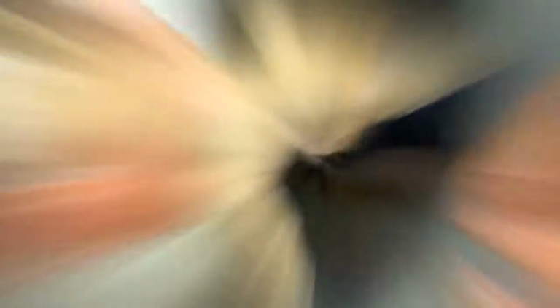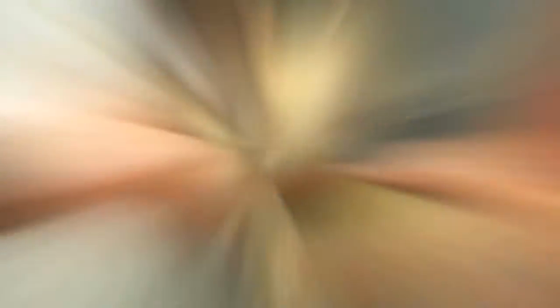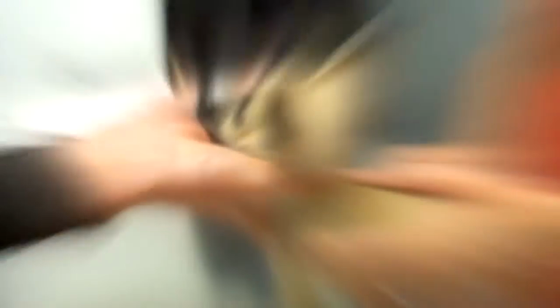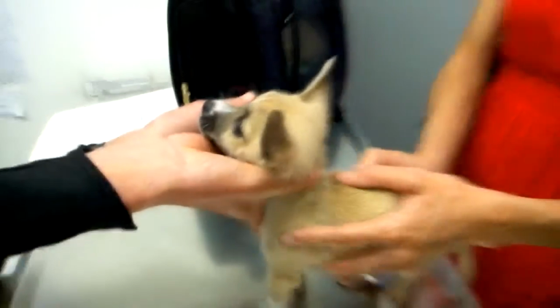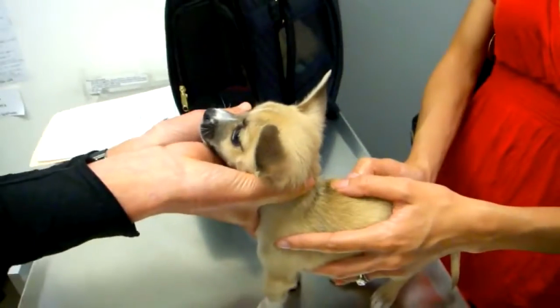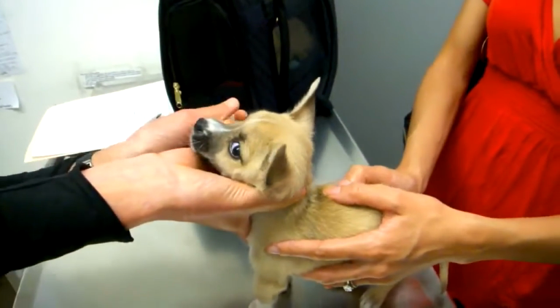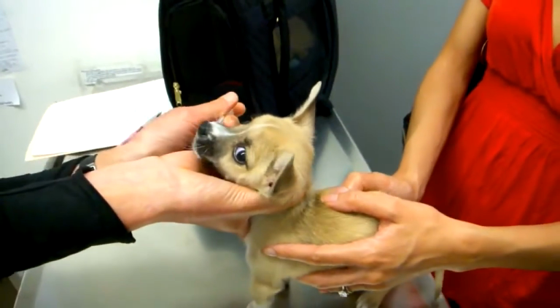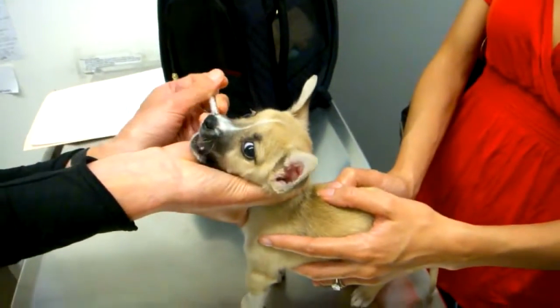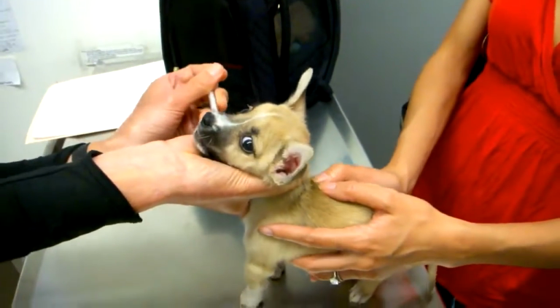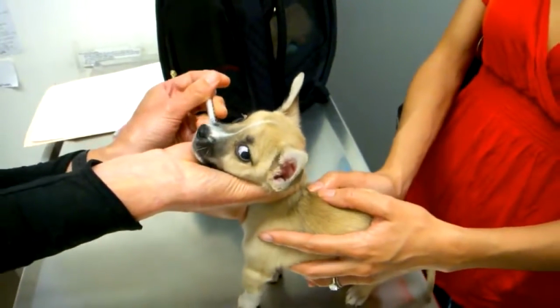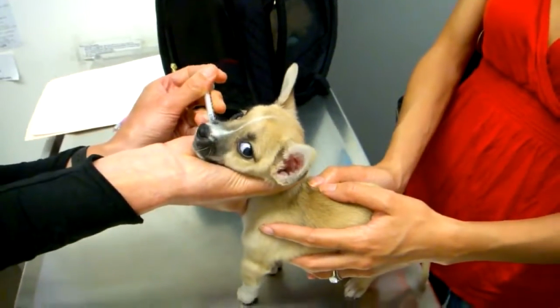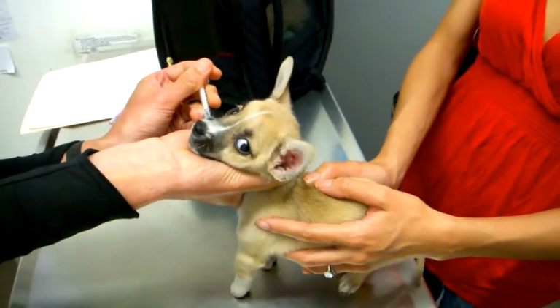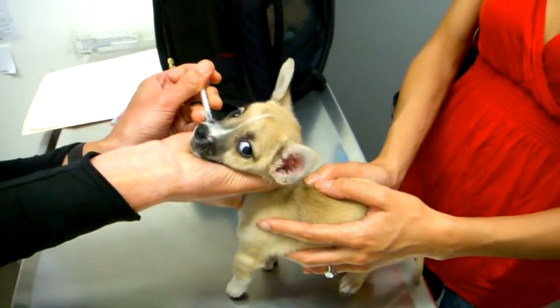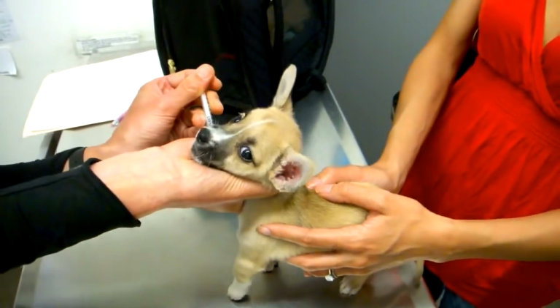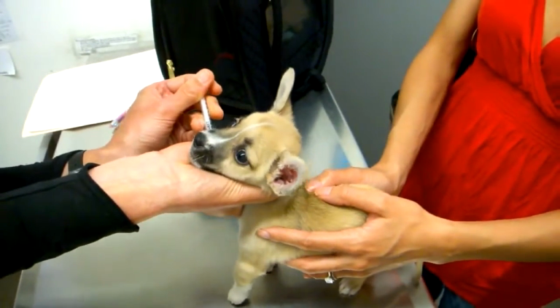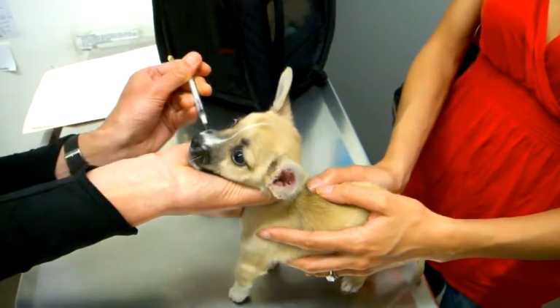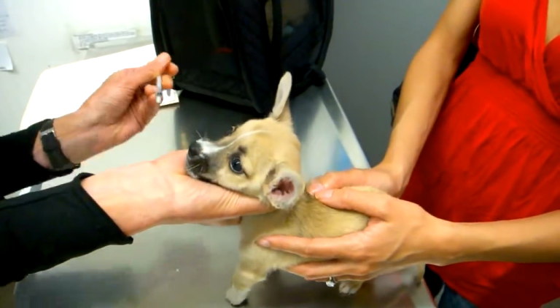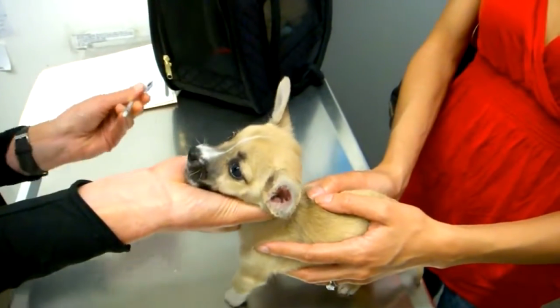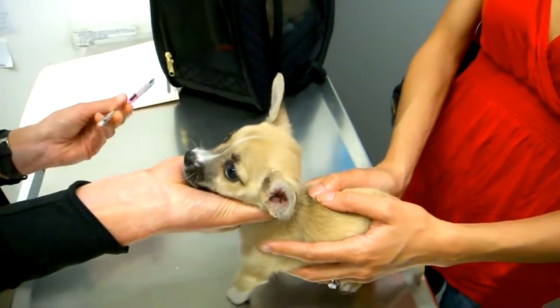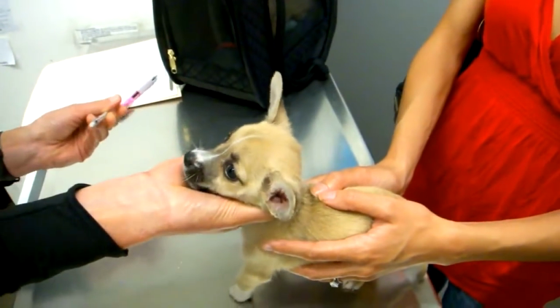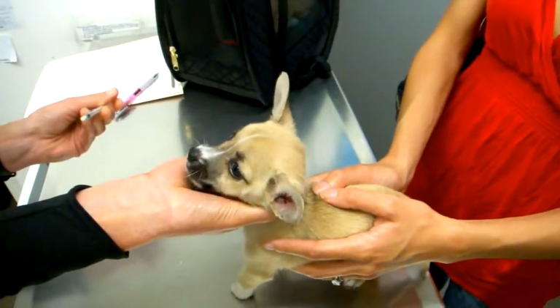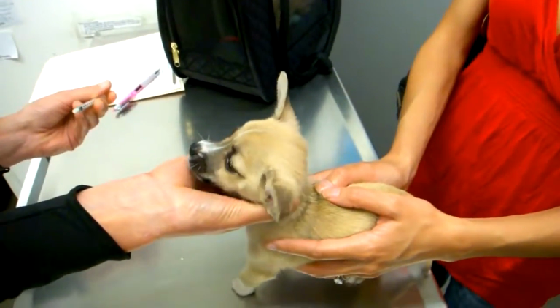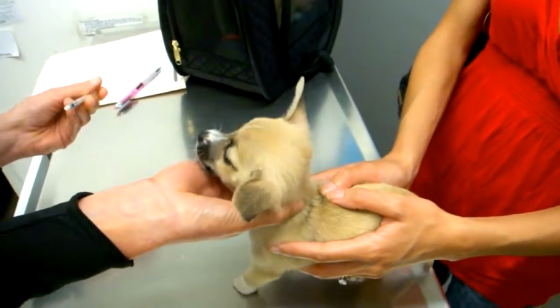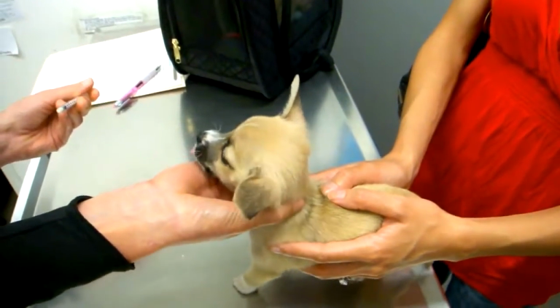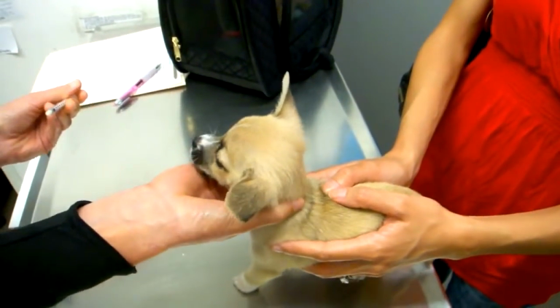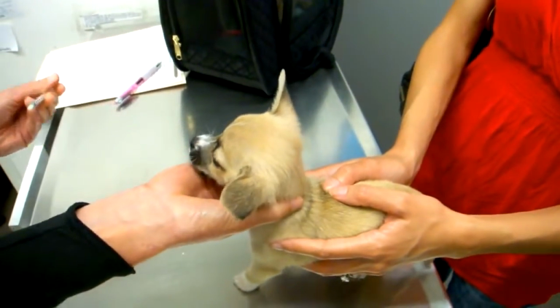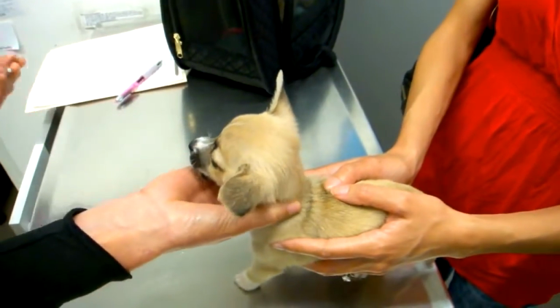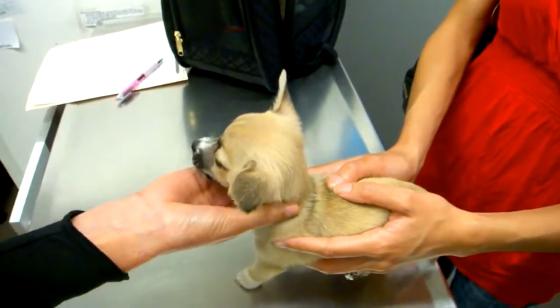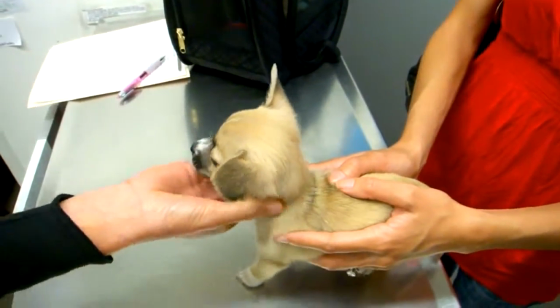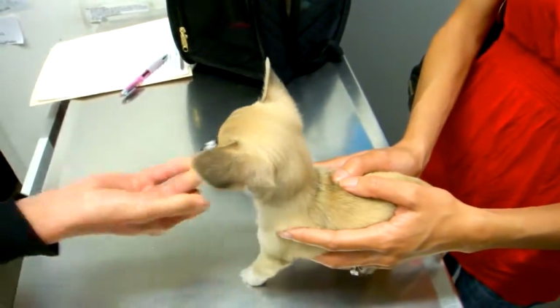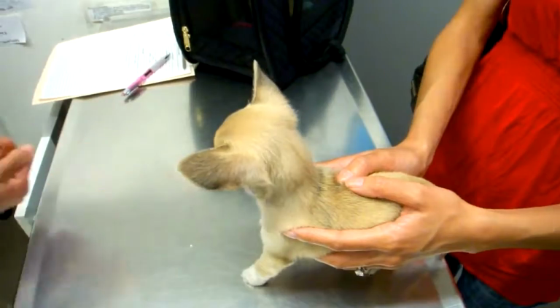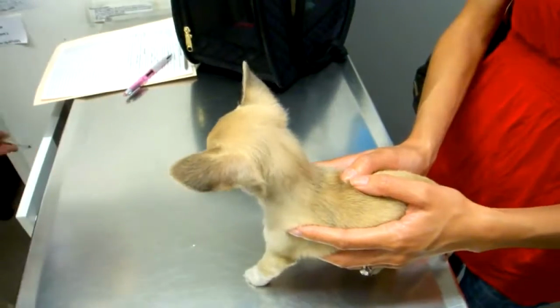So this is the dewormer. There we go. That was it.